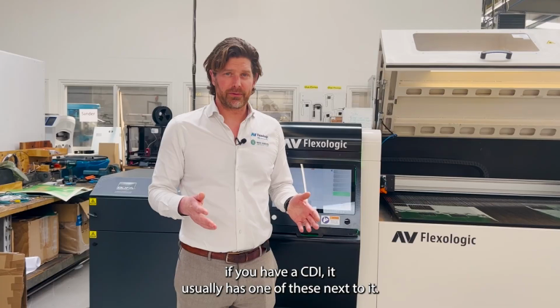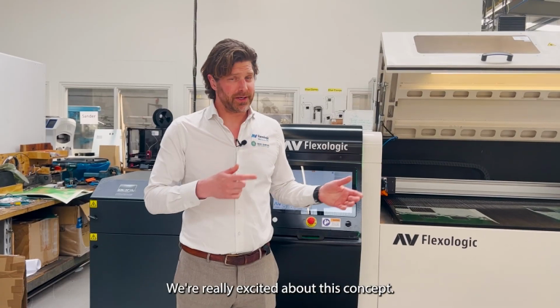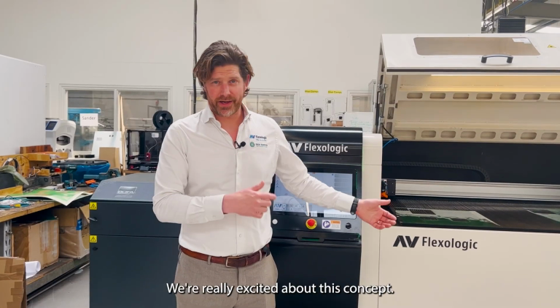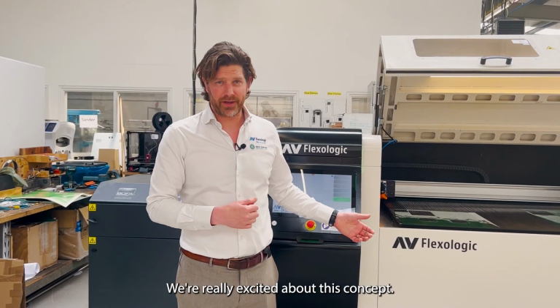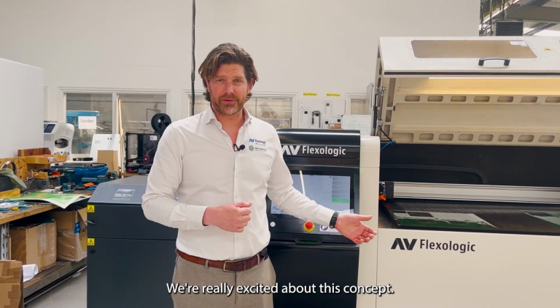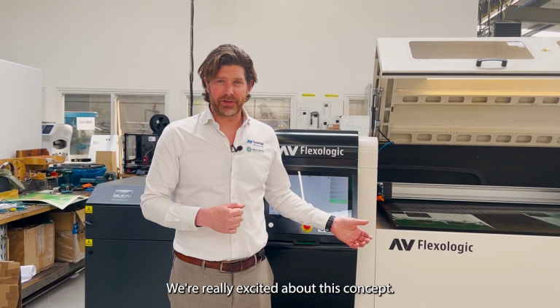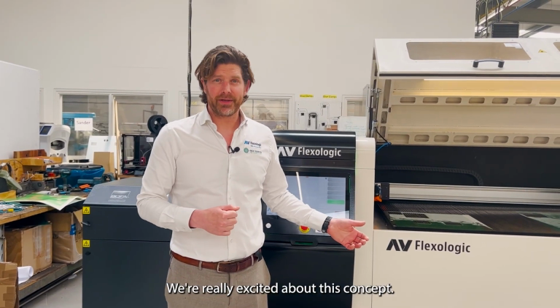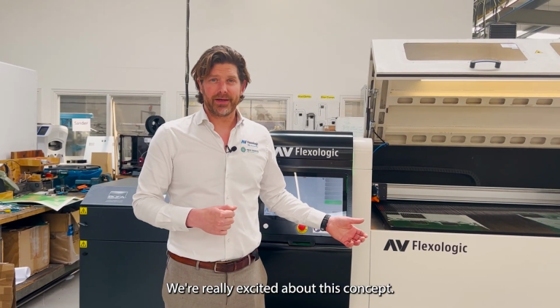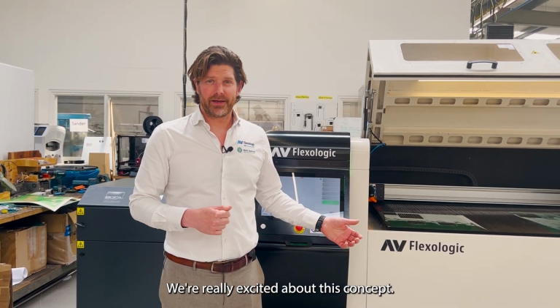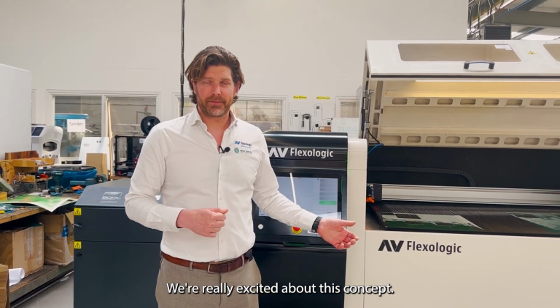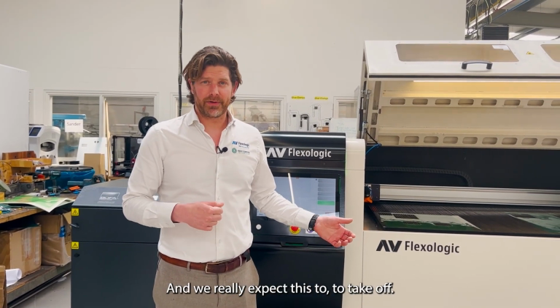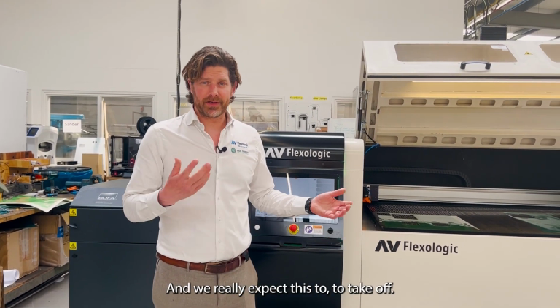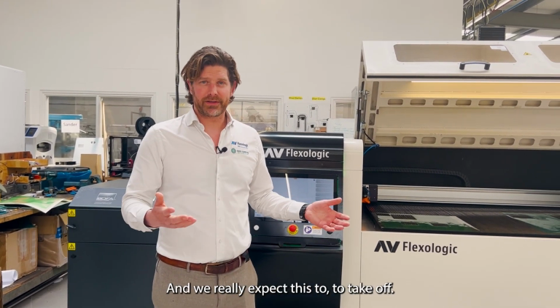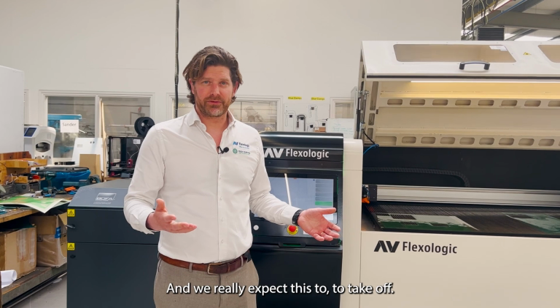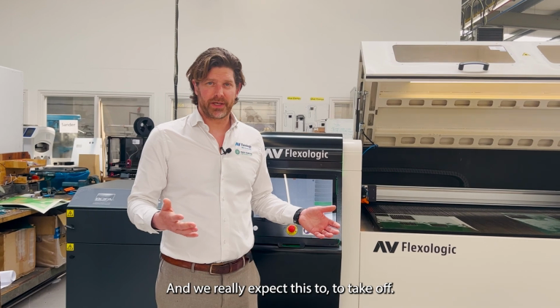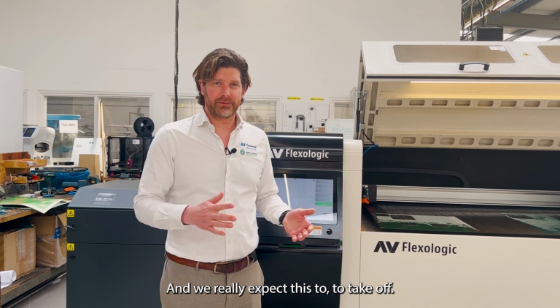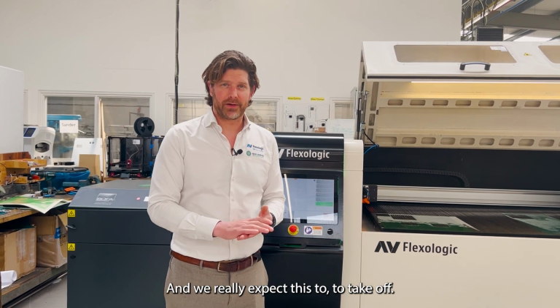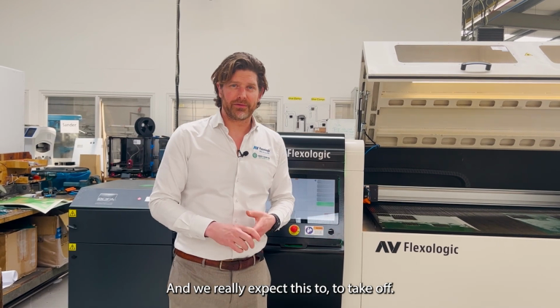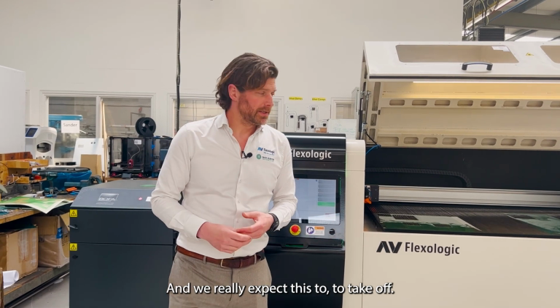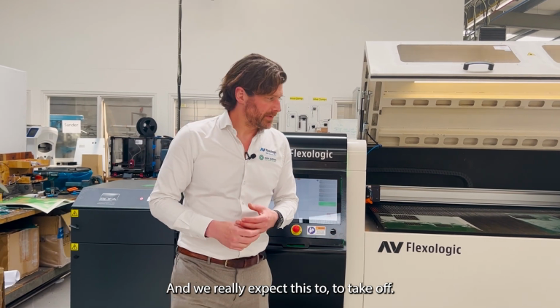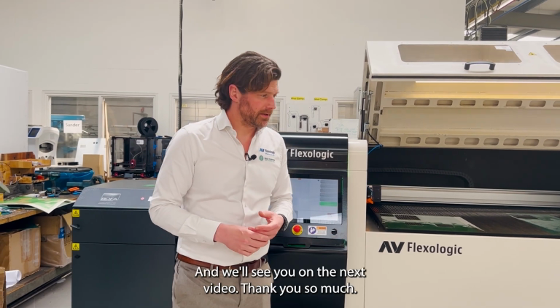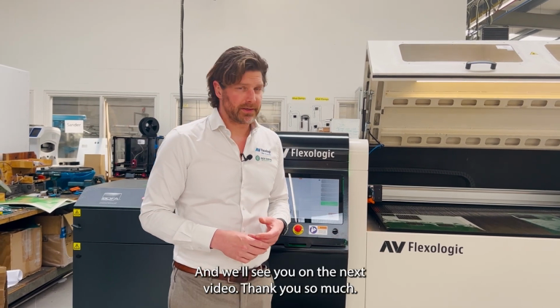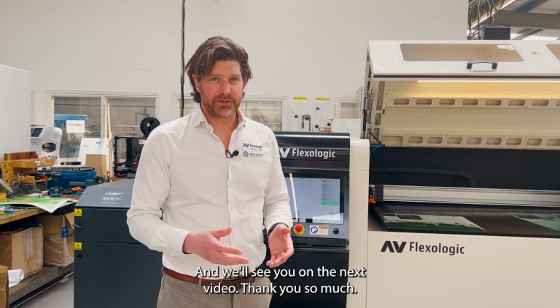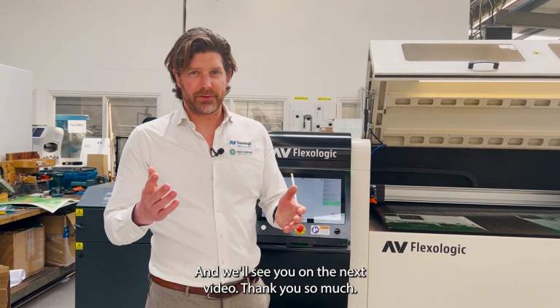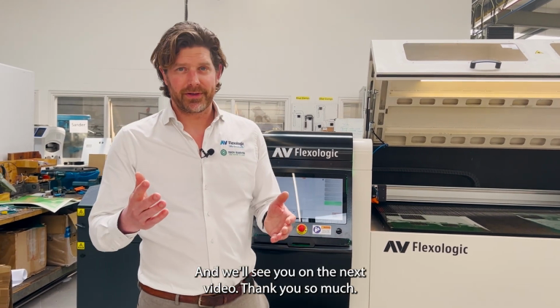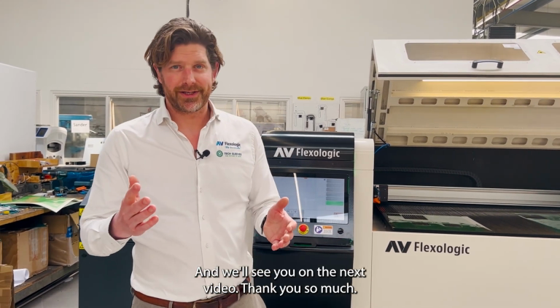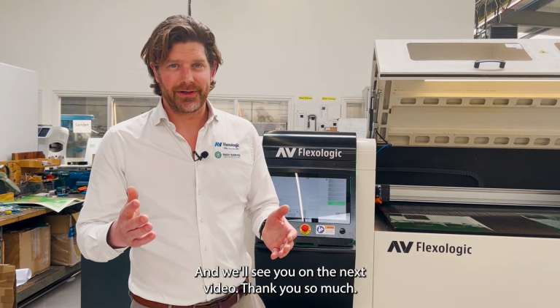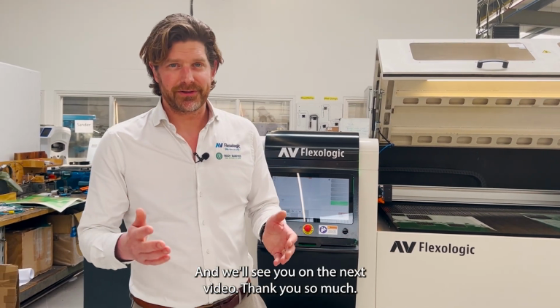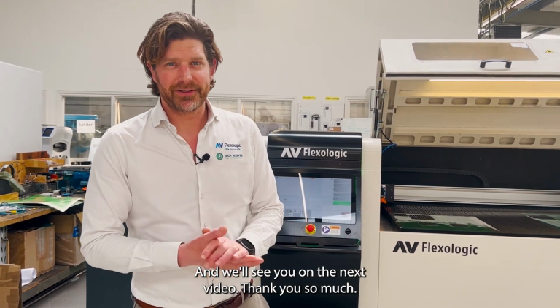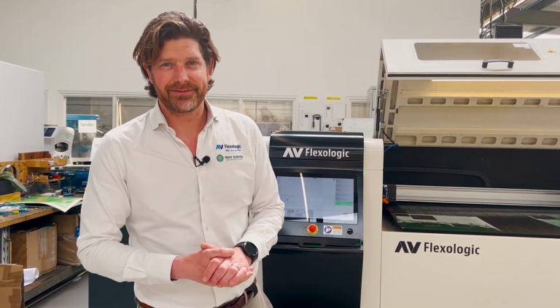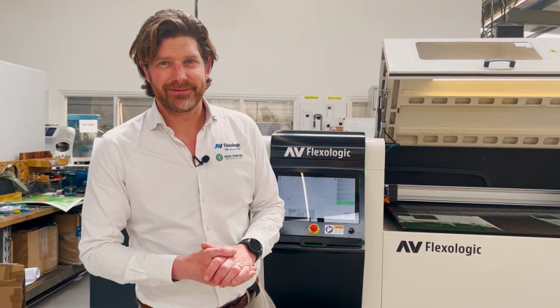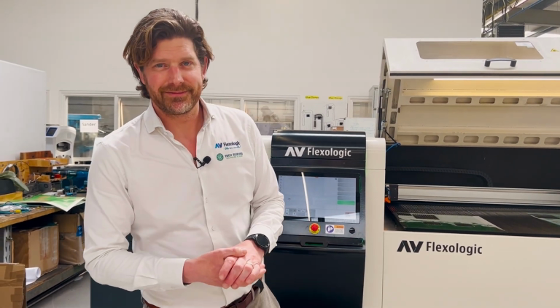We're really excited about this concept and we really expect this to take off. We'll see you on the next video. Thank you so much.